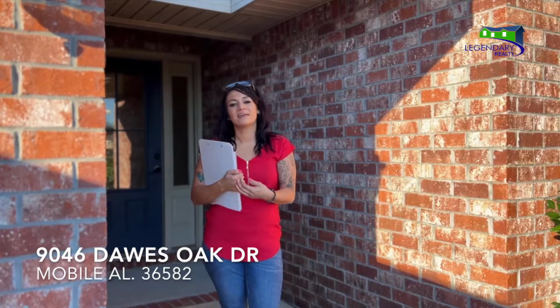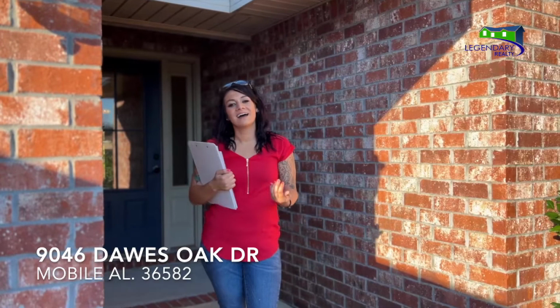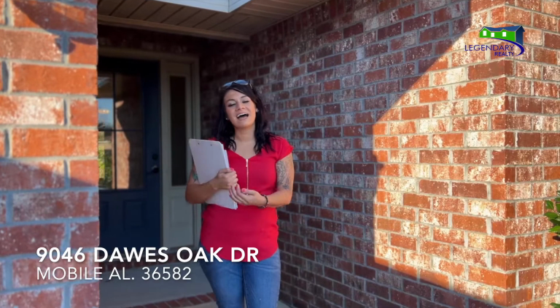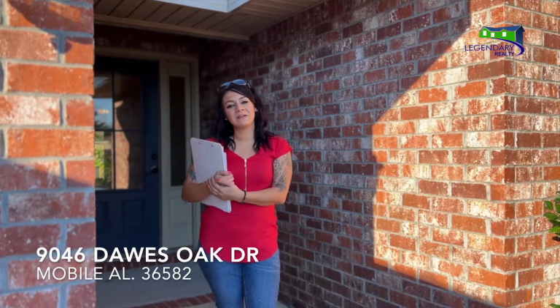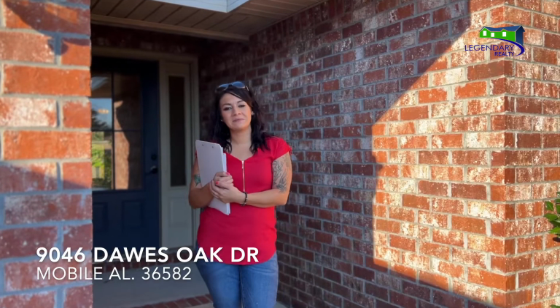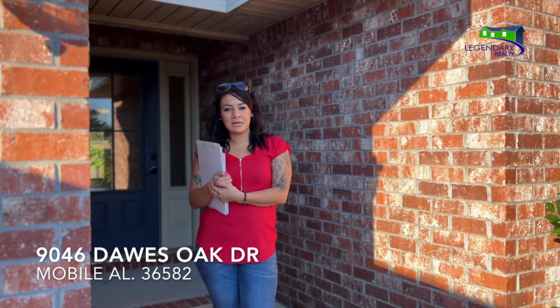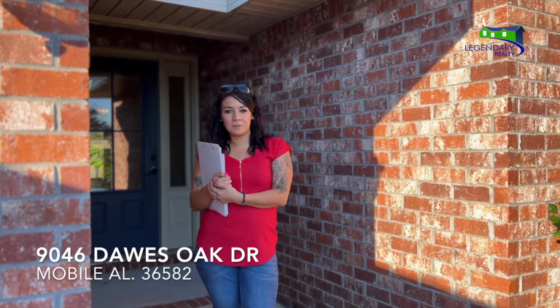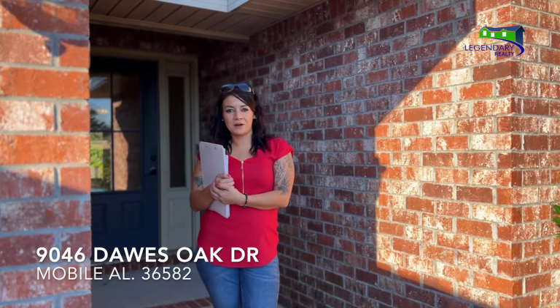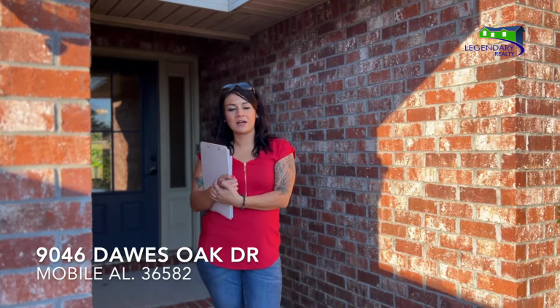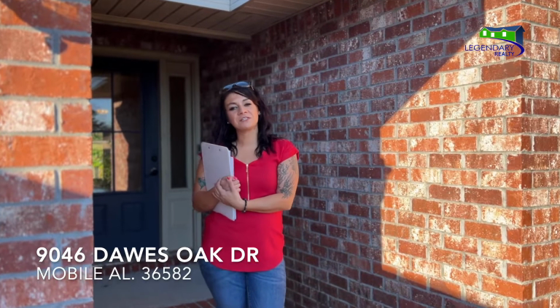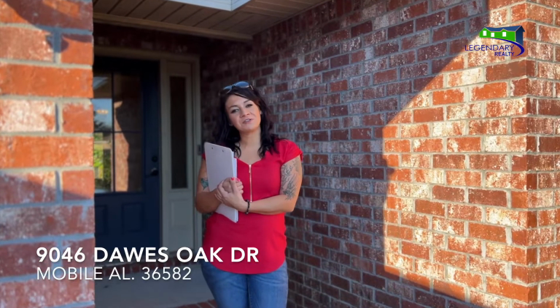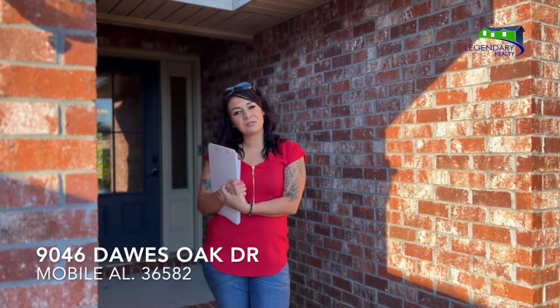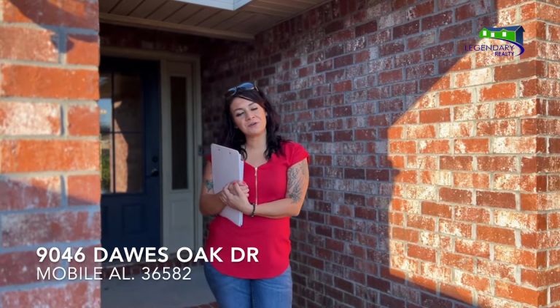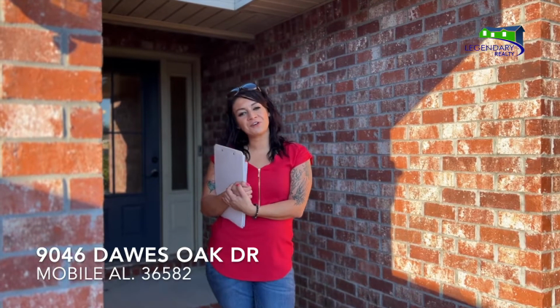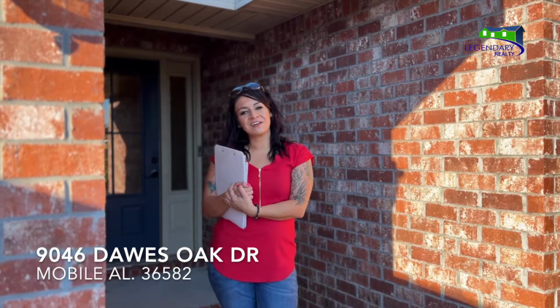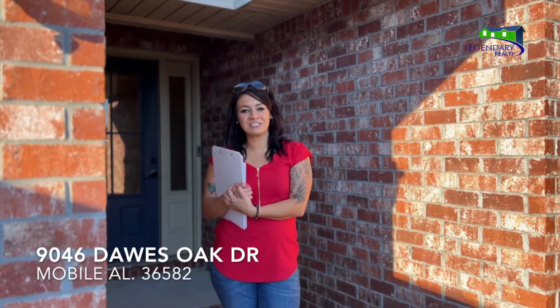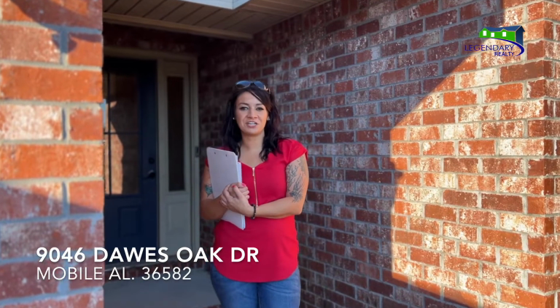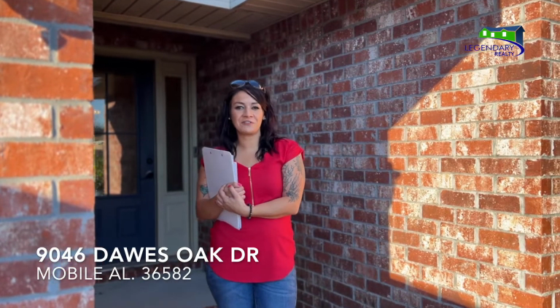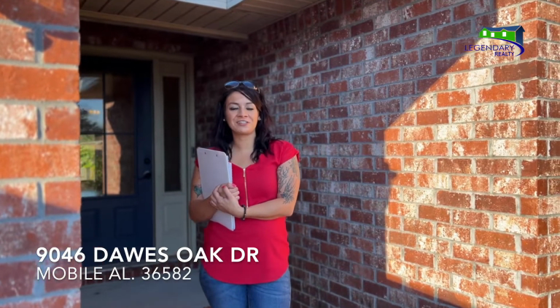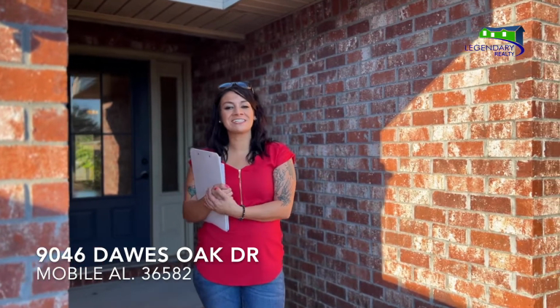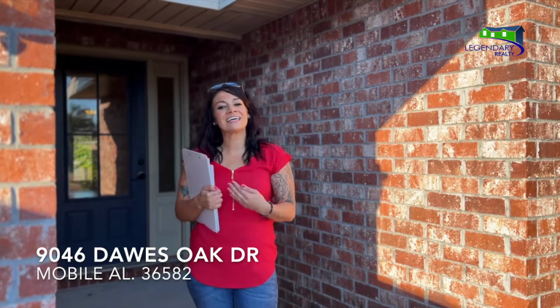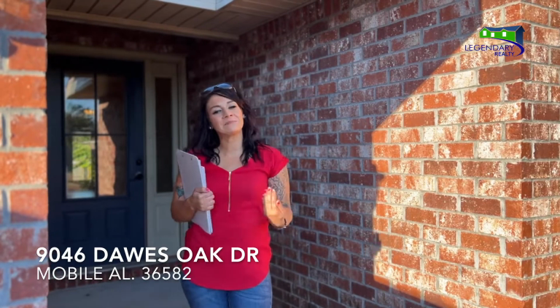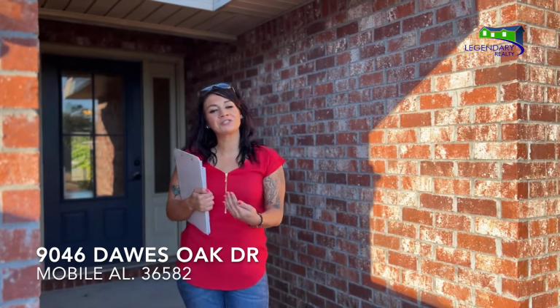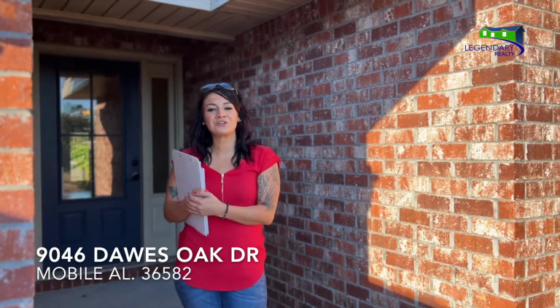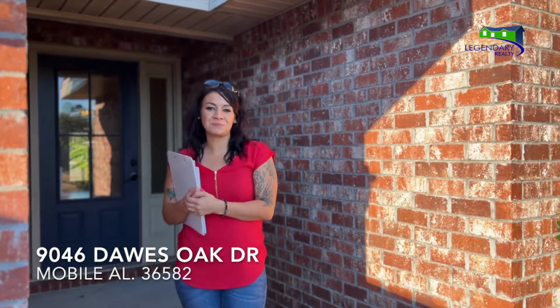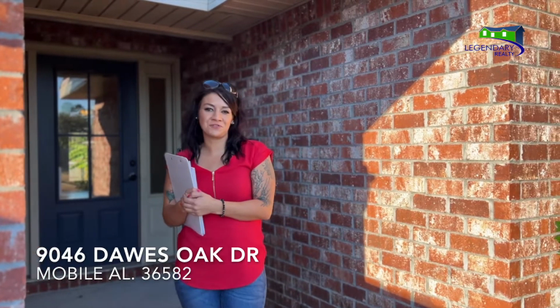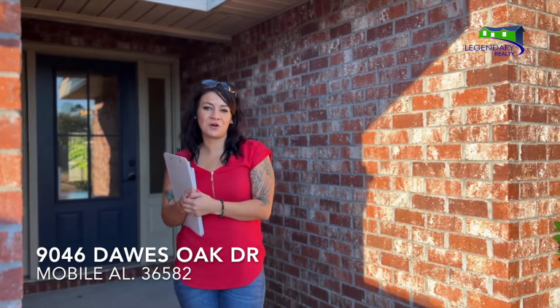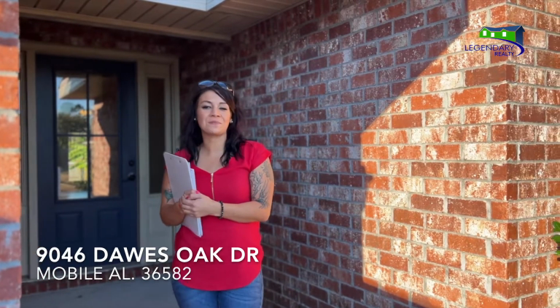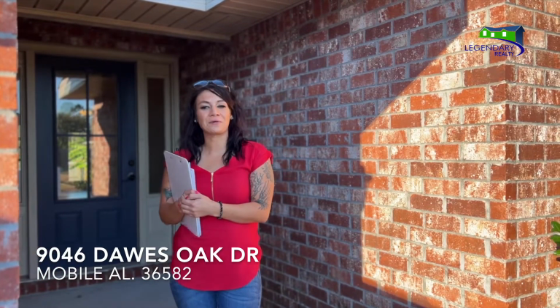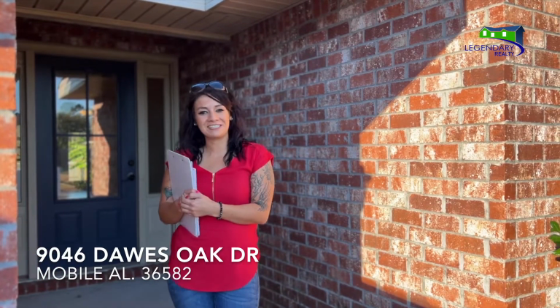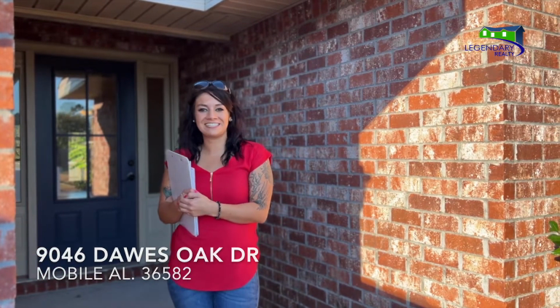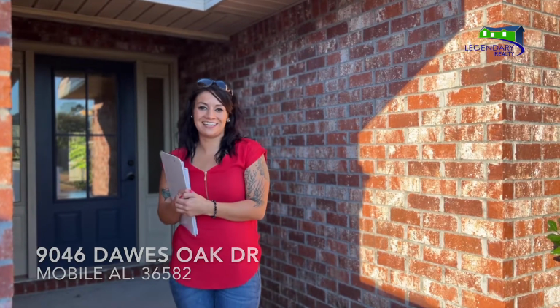Hi, my name is April Barton. I'm the associate broker over at Legendary Realty, and let me show you this beautiful home that we're listing tonight.